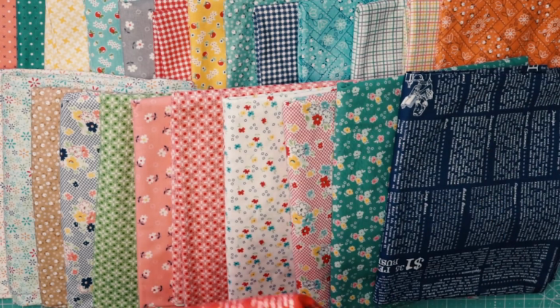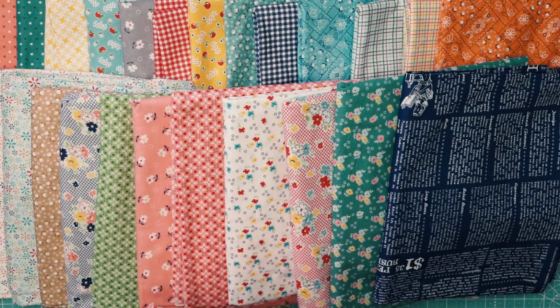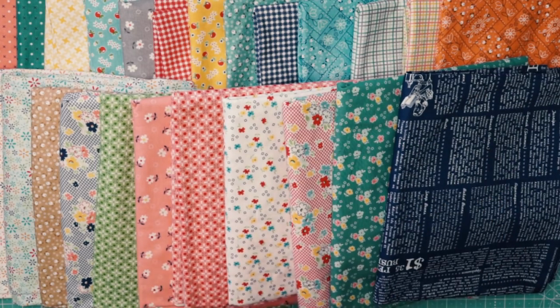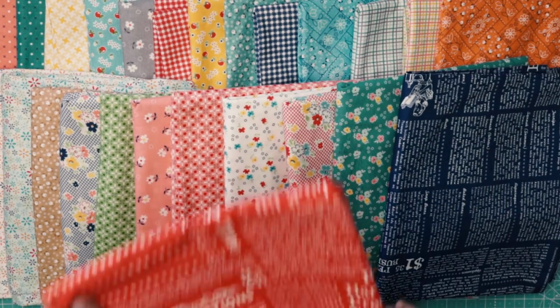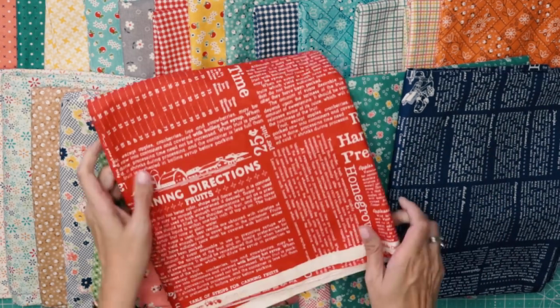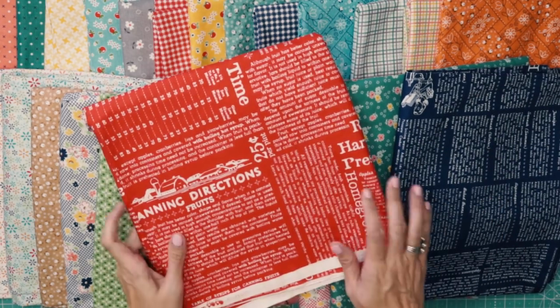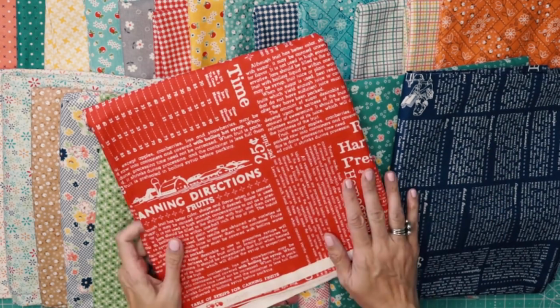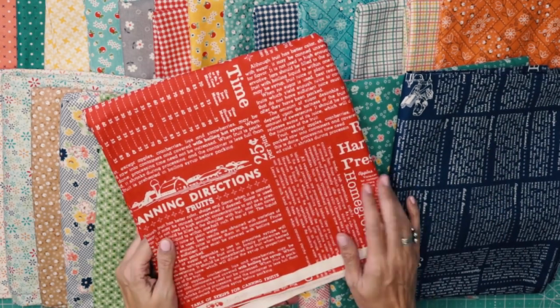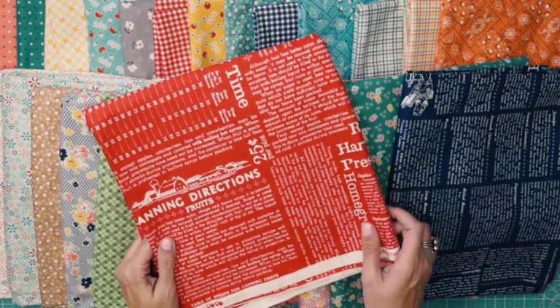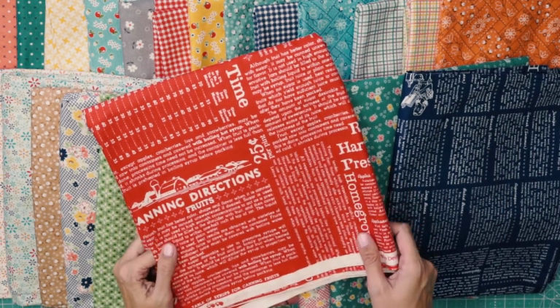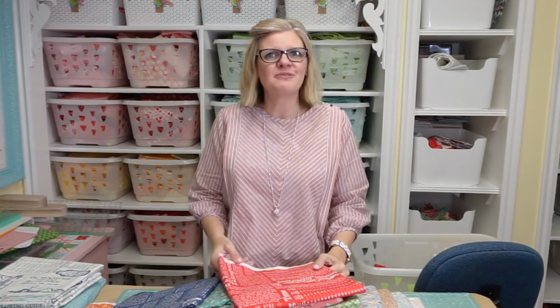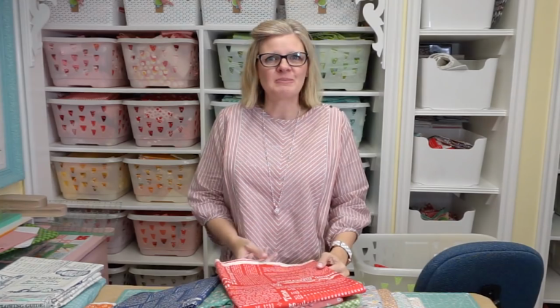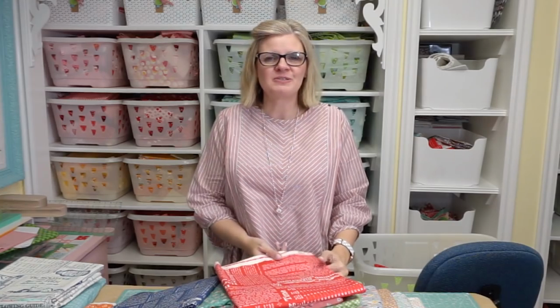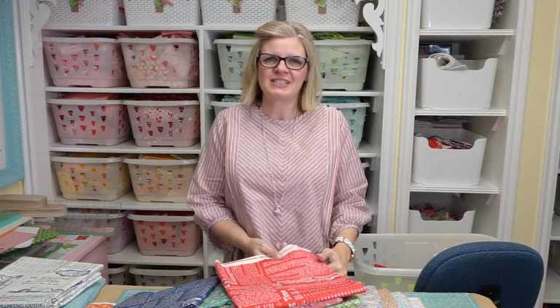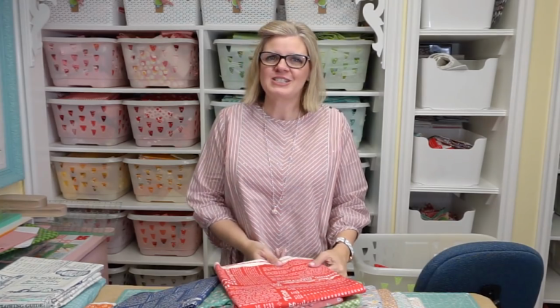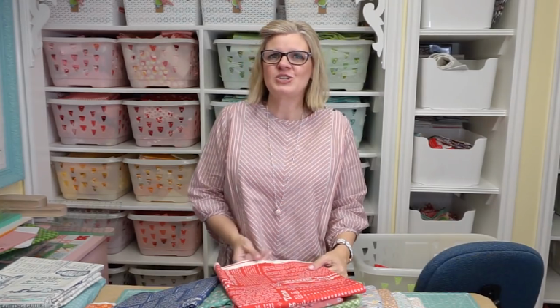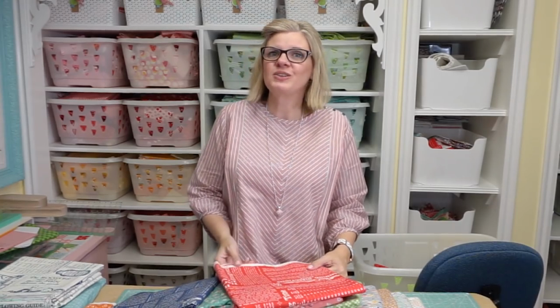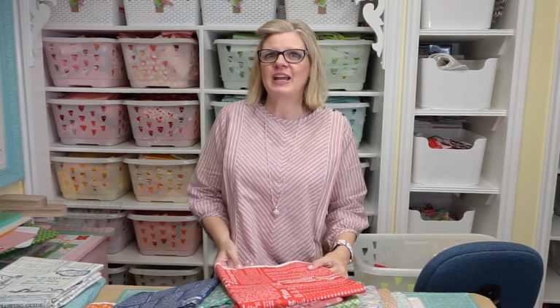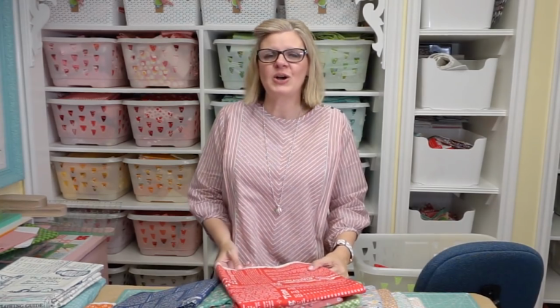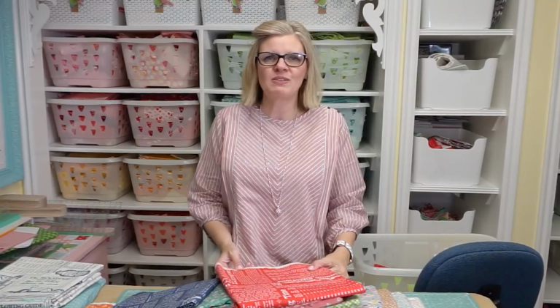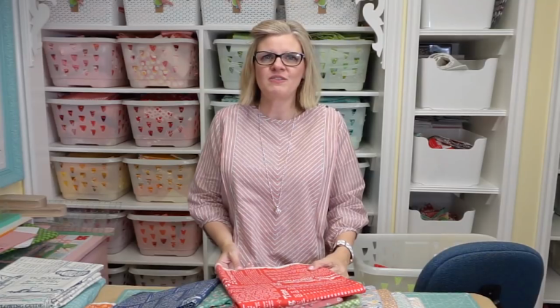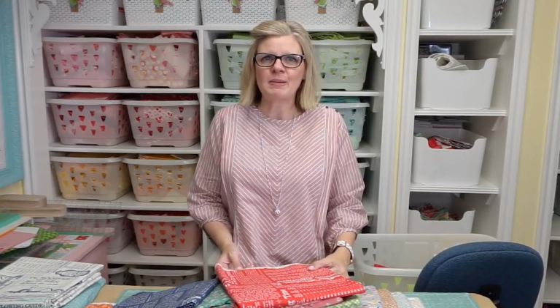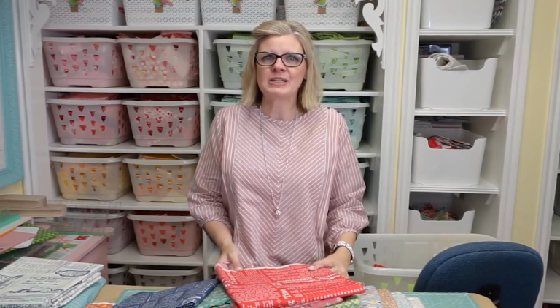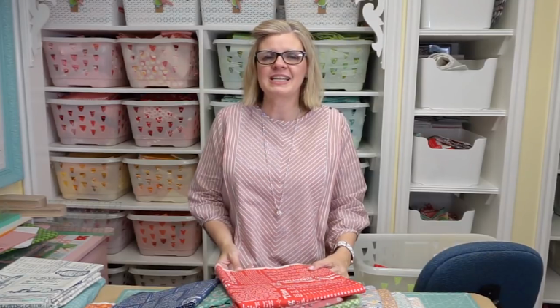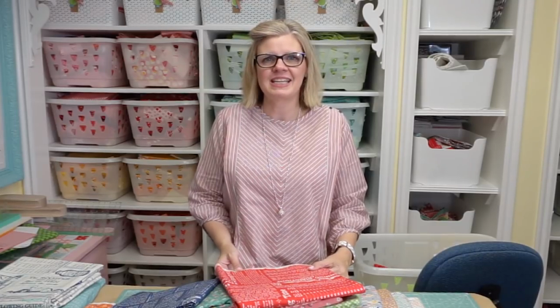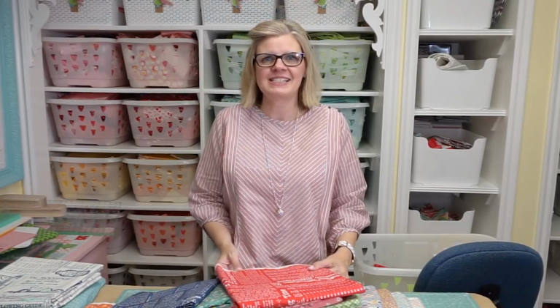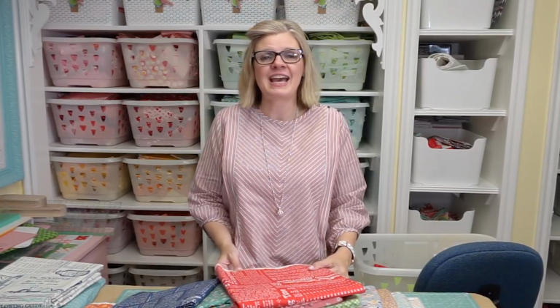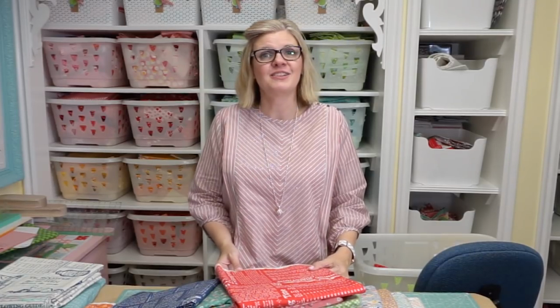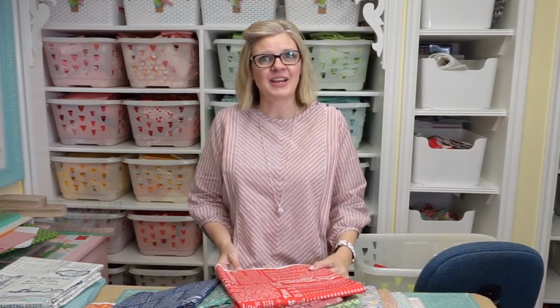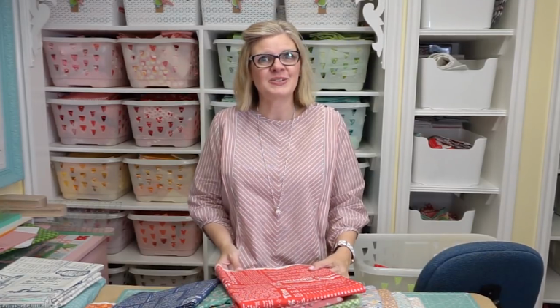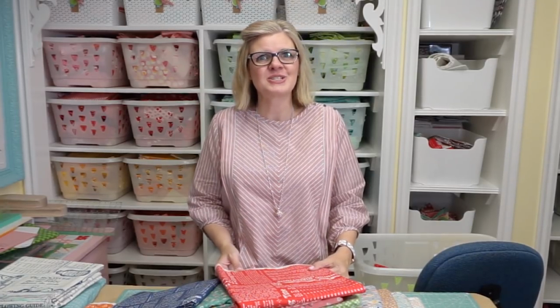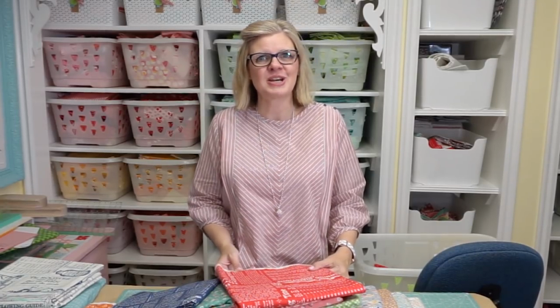So that's just a little snippet of Farm Girl Vintage, and you can find all of the fabrics and kits at Fat Quarter Shop.